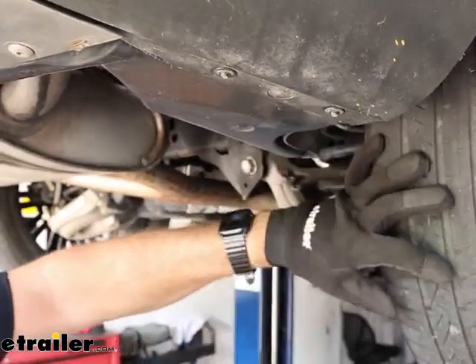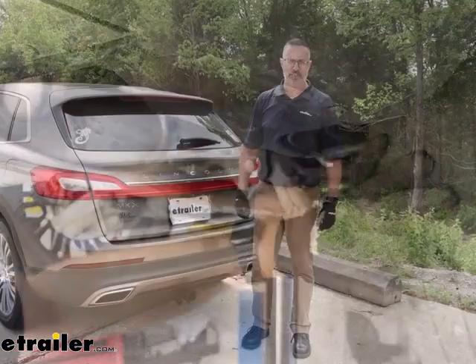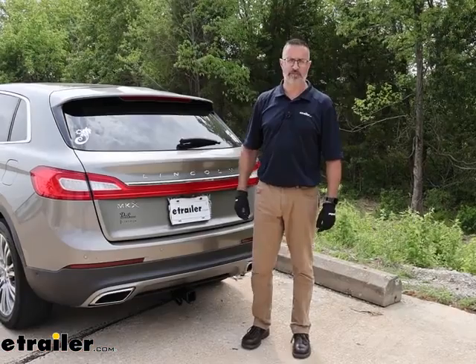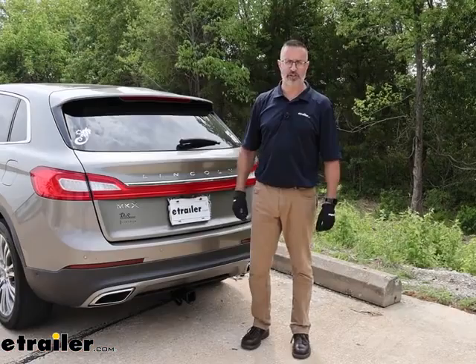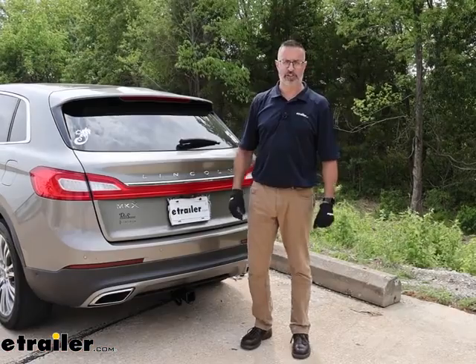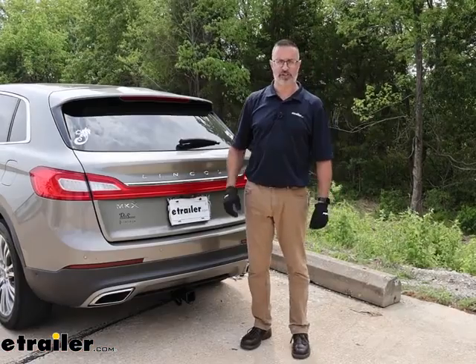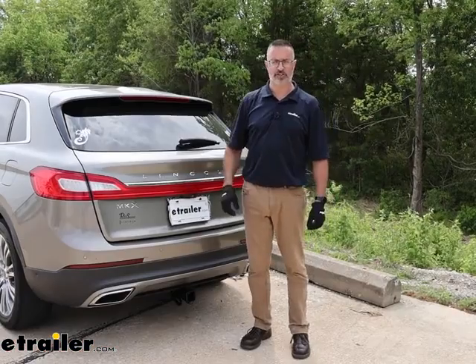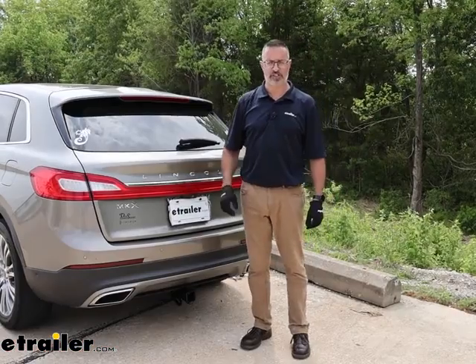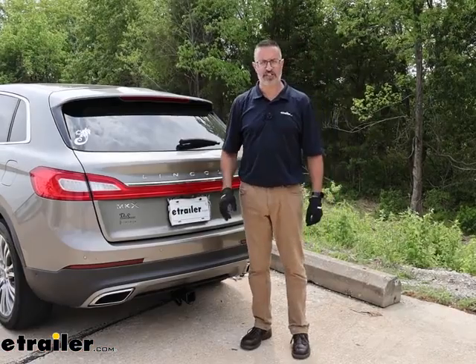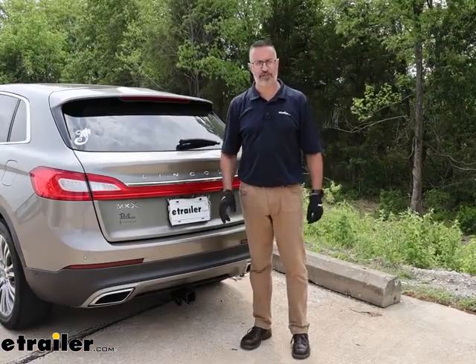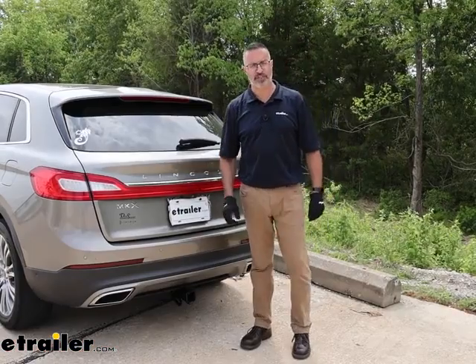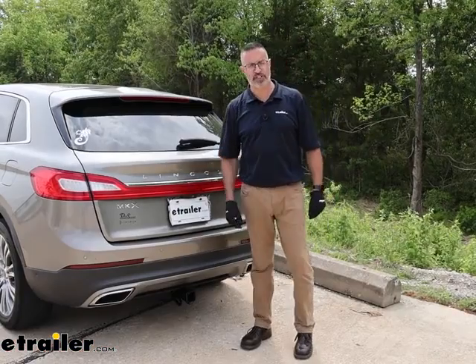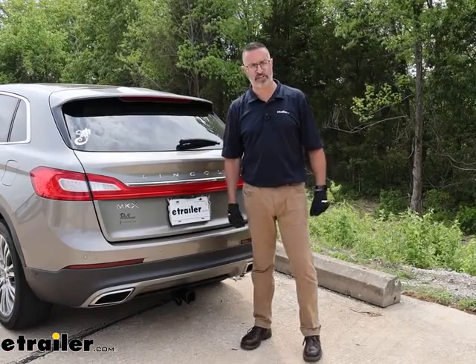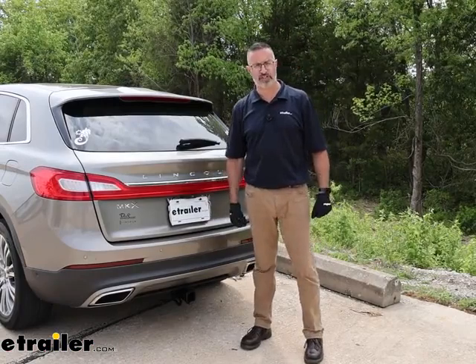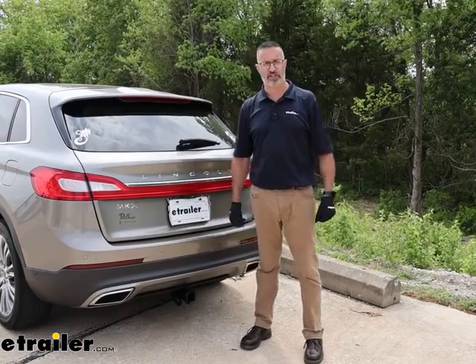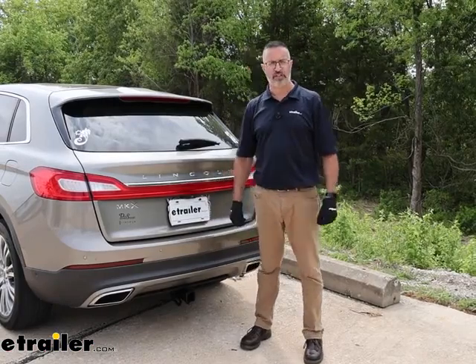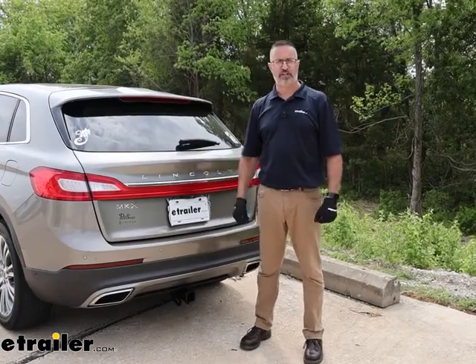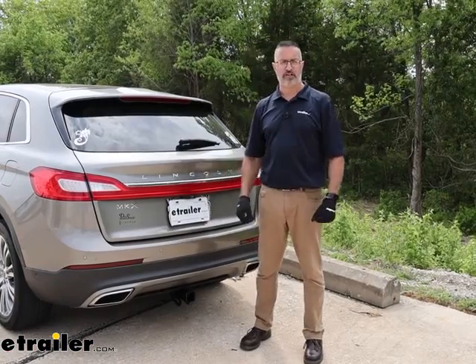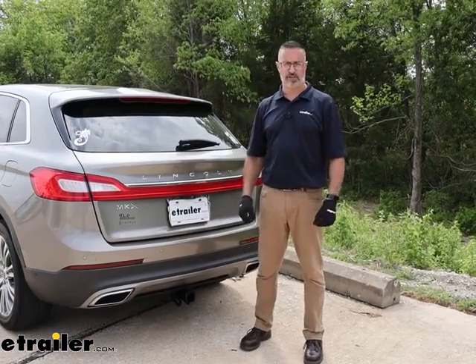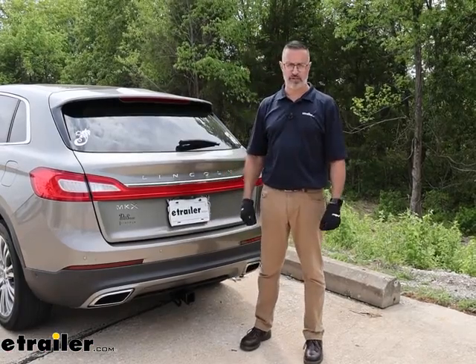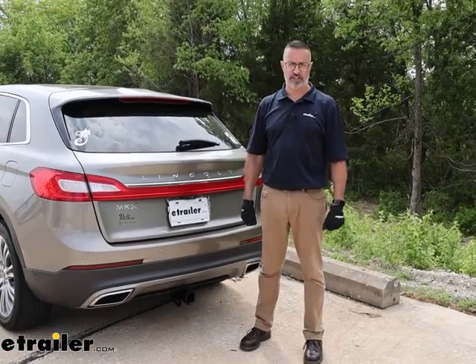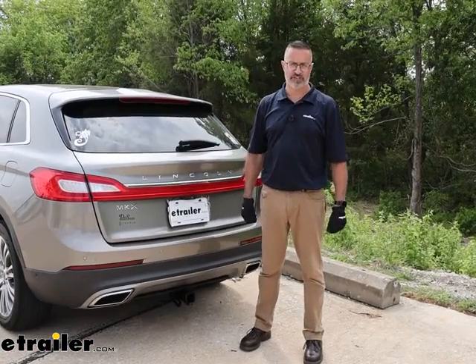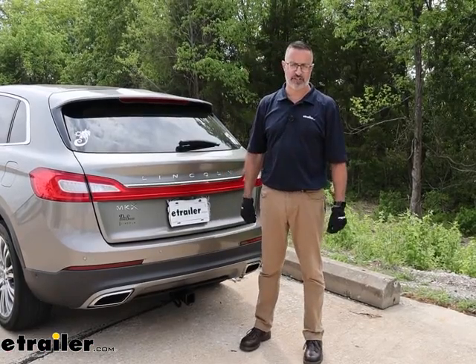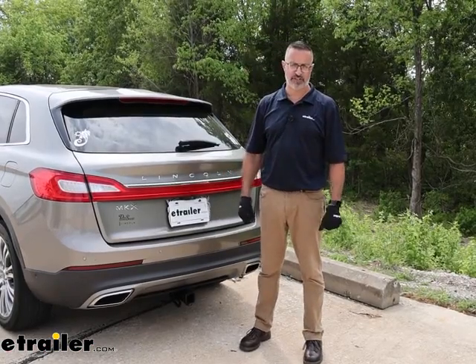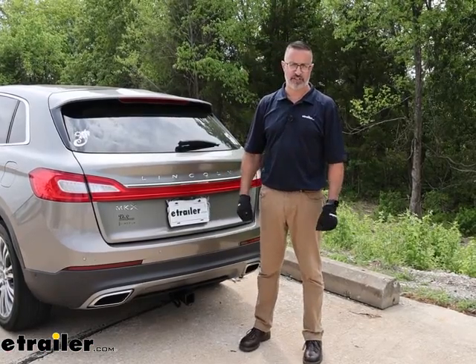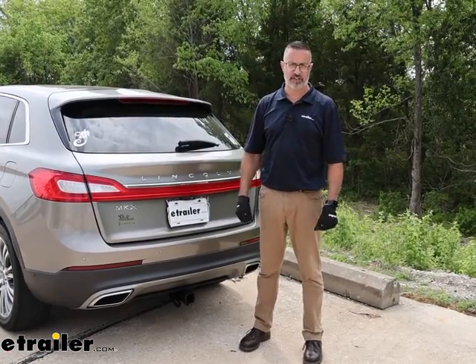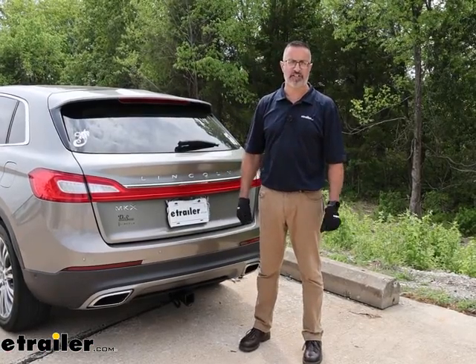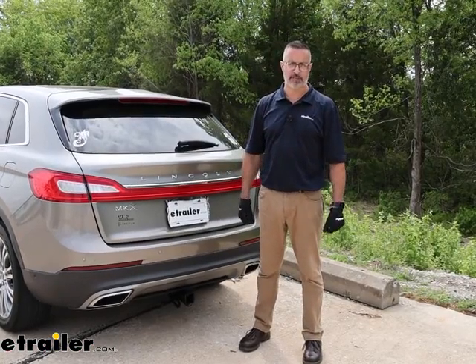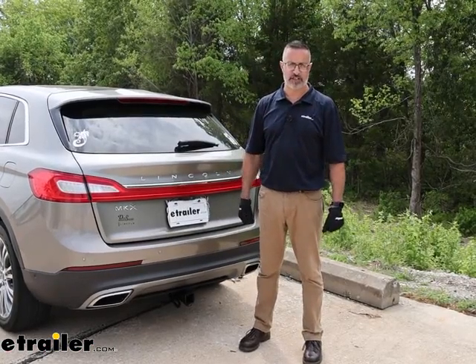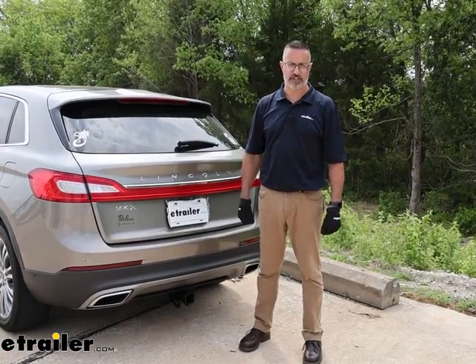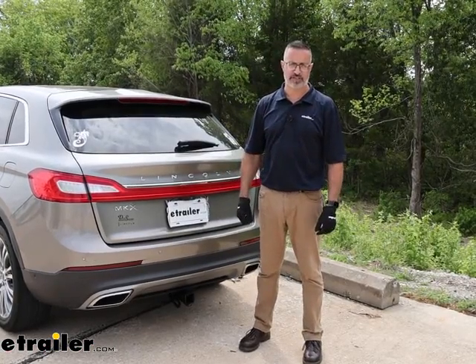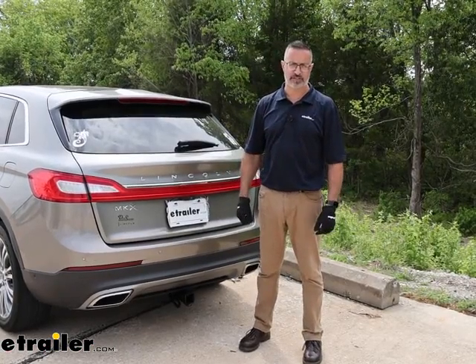And that was a look at the Curt Class III receiver hitch on our 2017 Lincoln MKX.